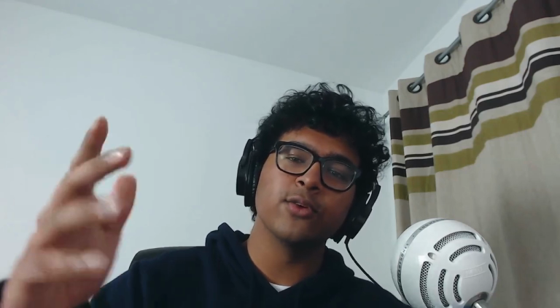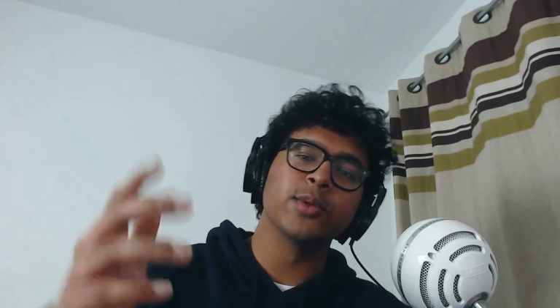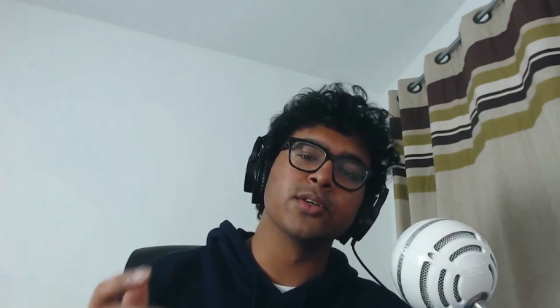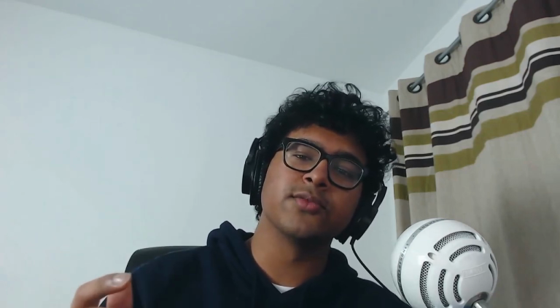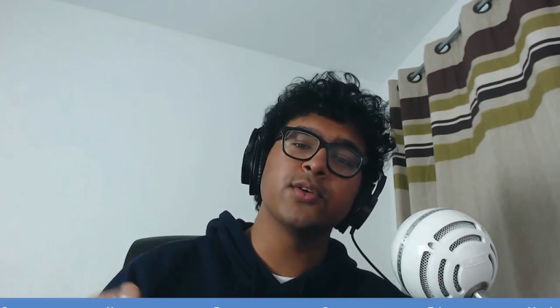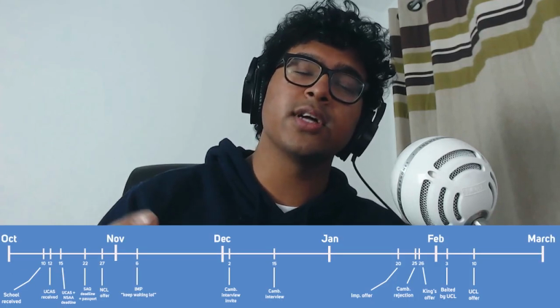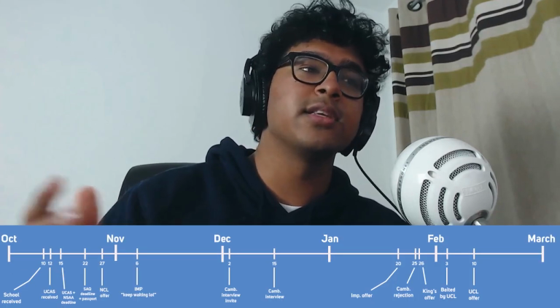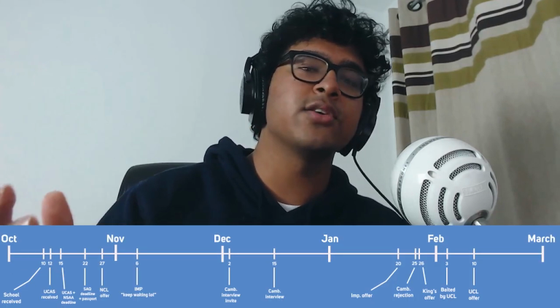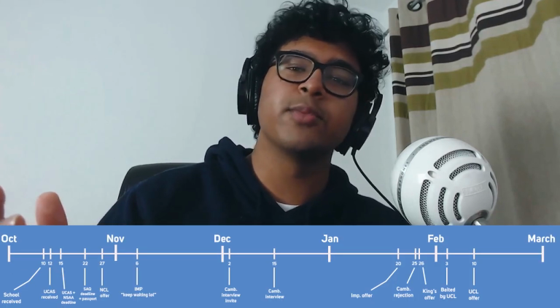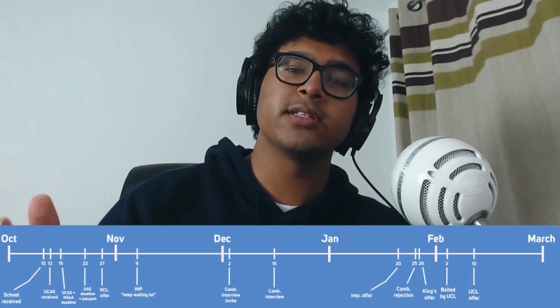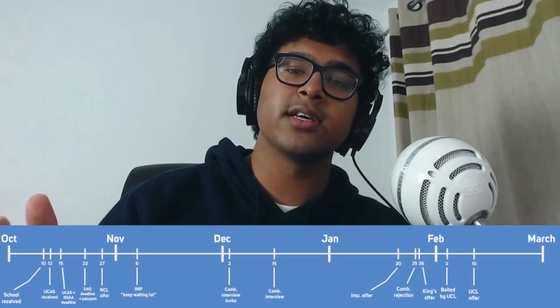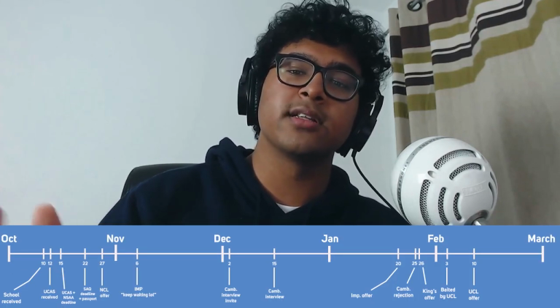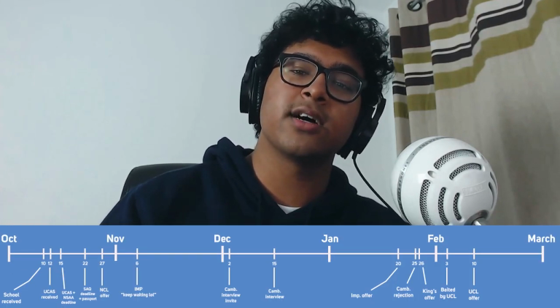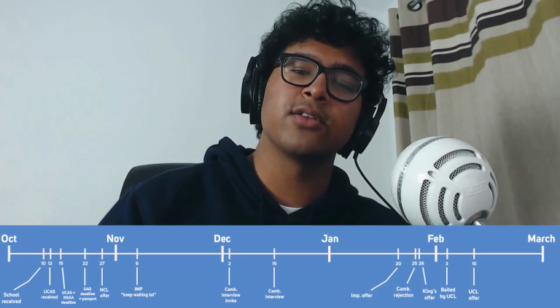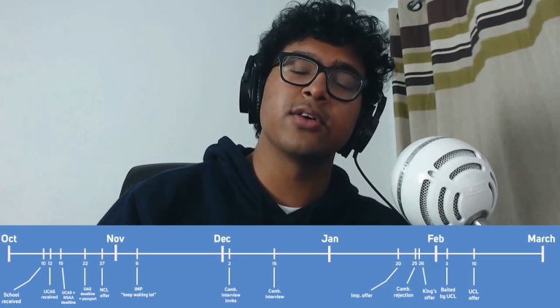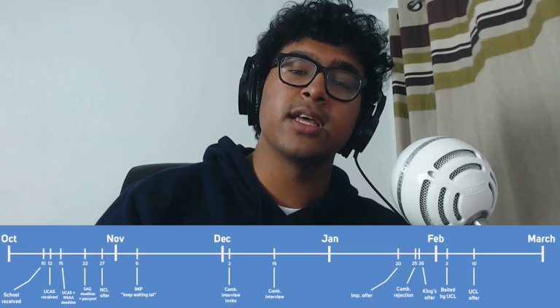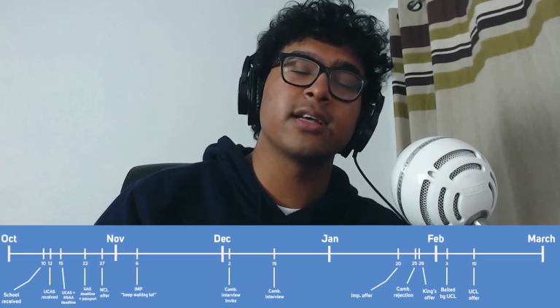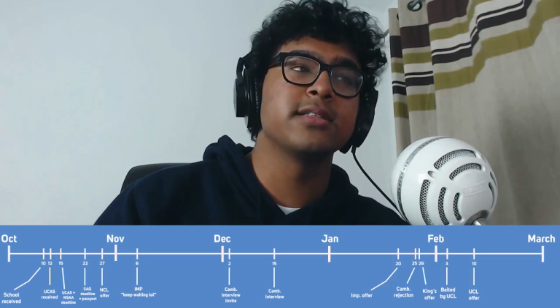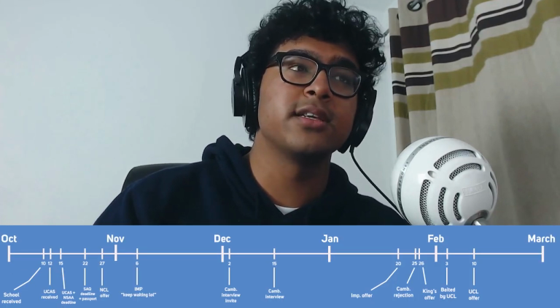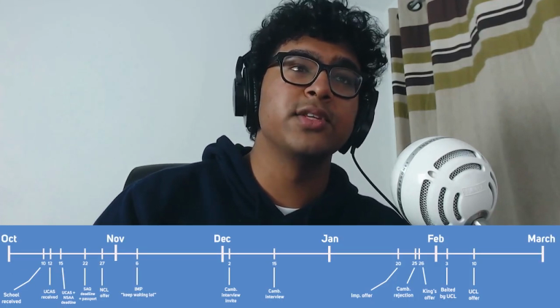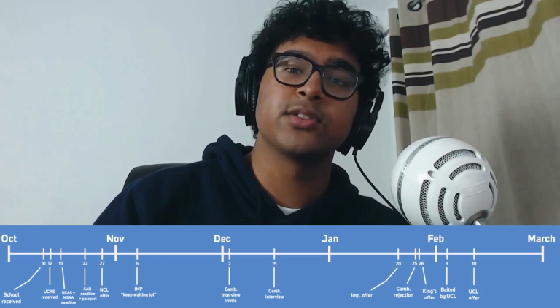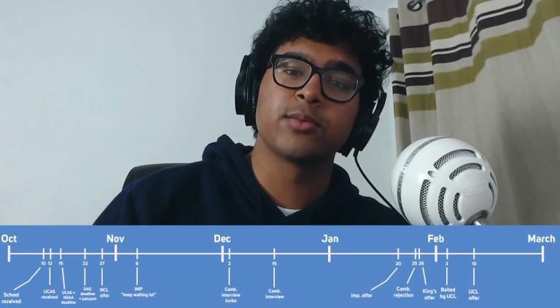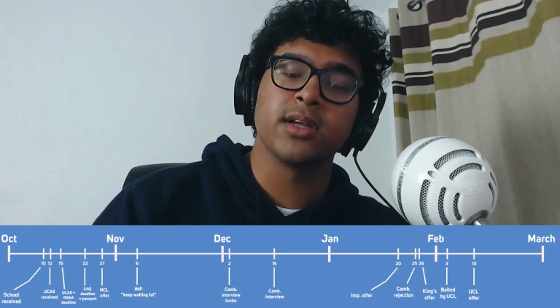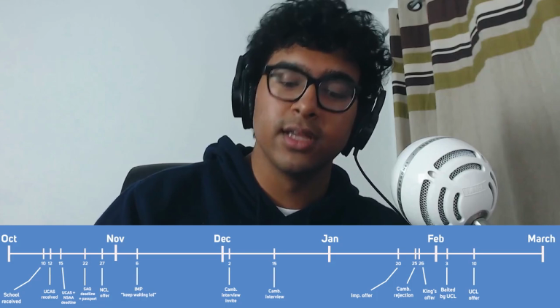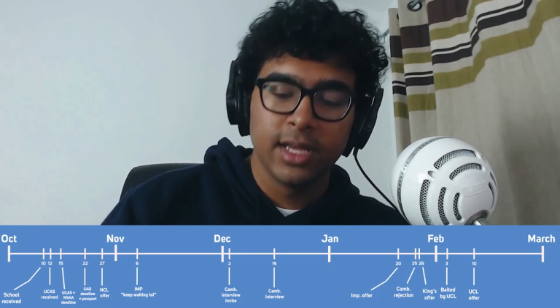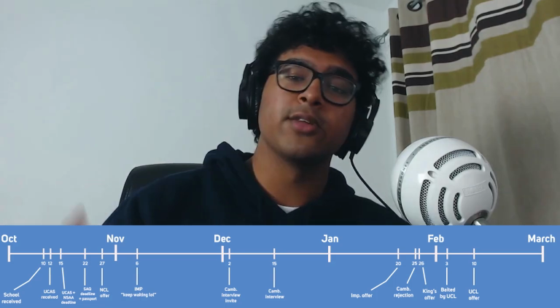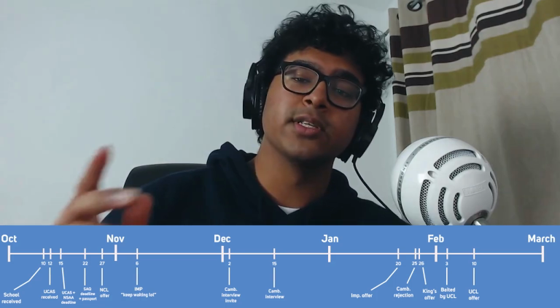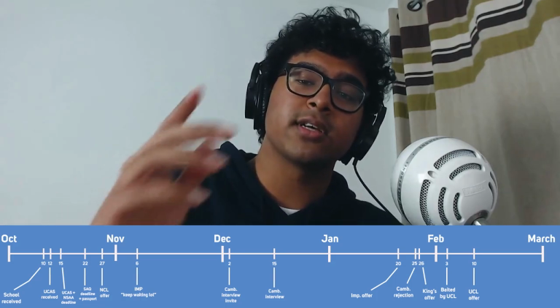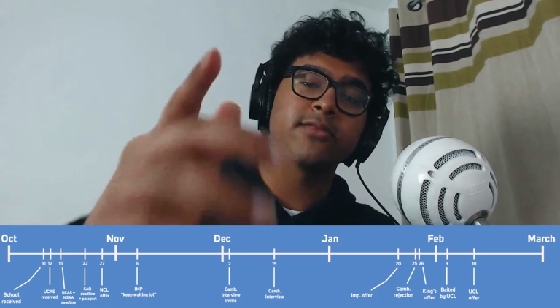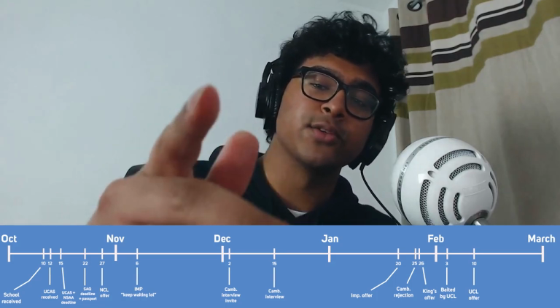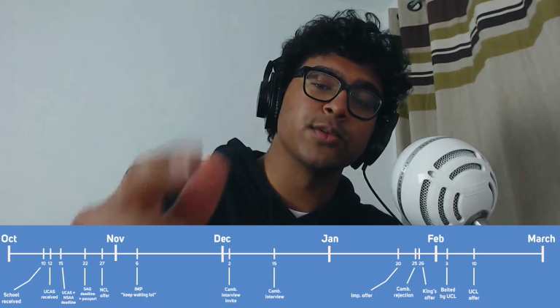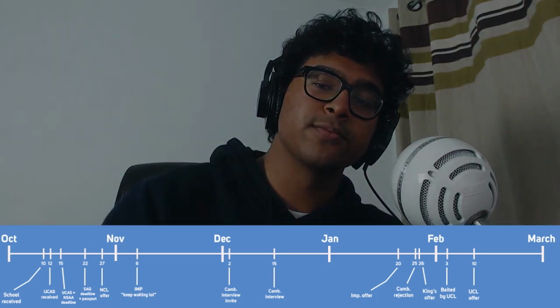I really hope you enjoyed this video and got some insight into how long it can take universities to reply. Anyway, have a good one.